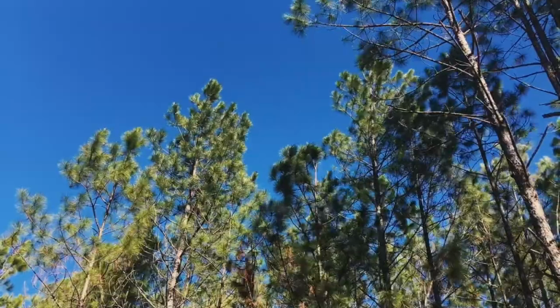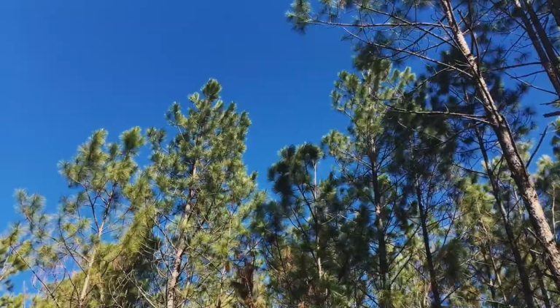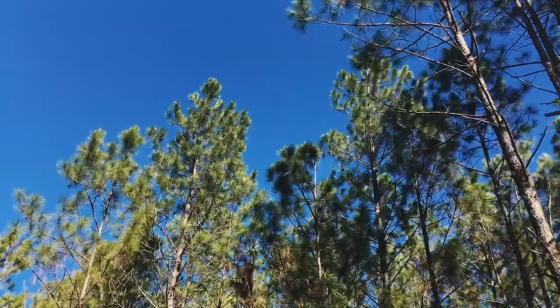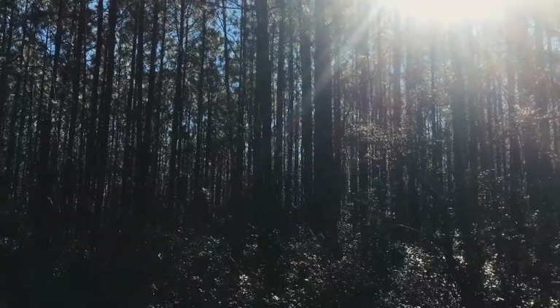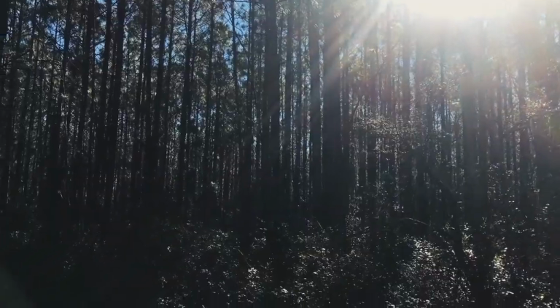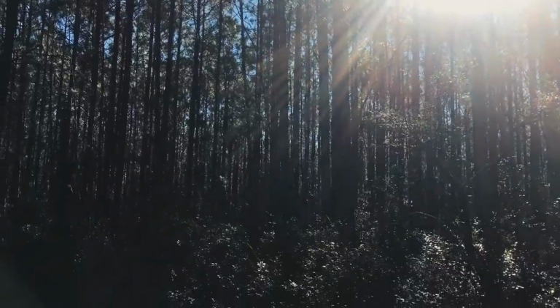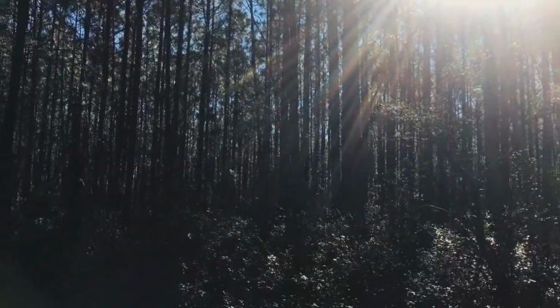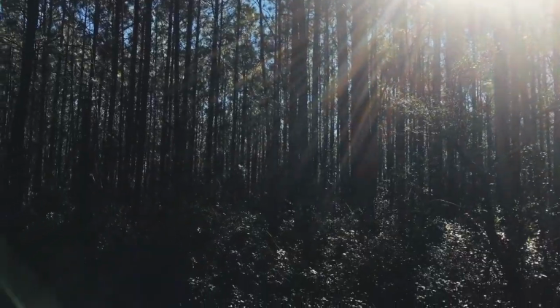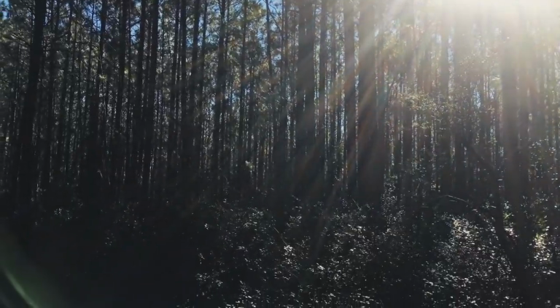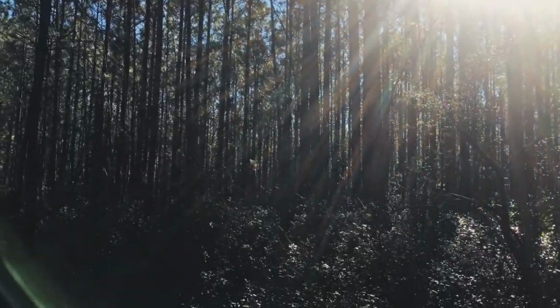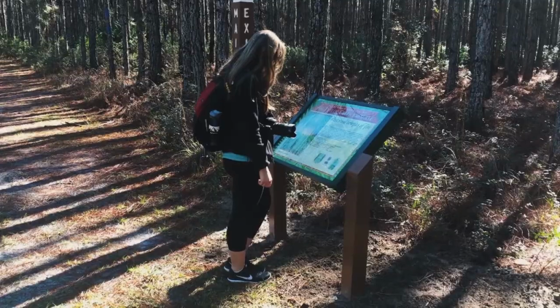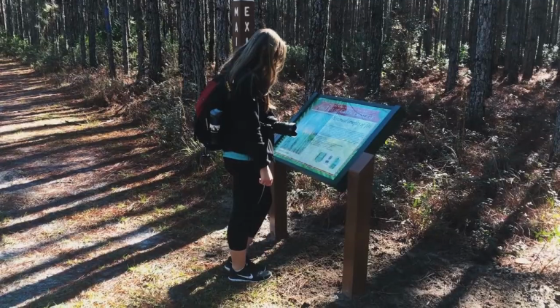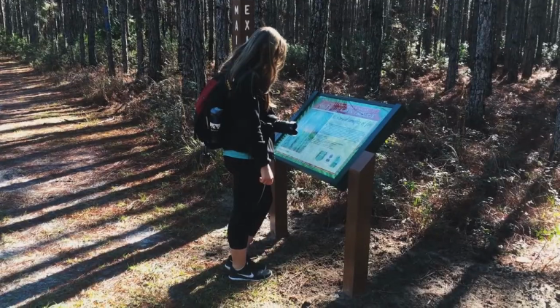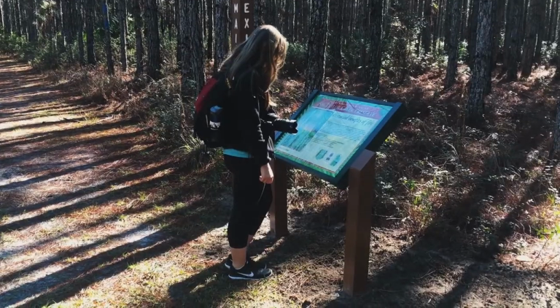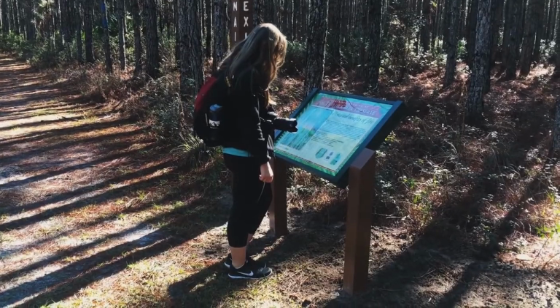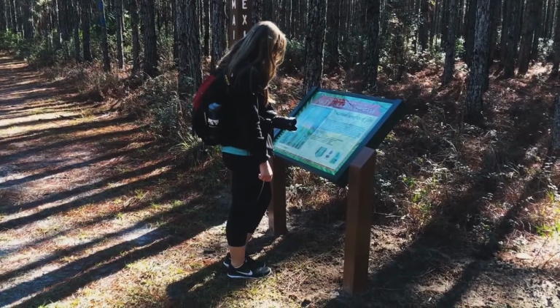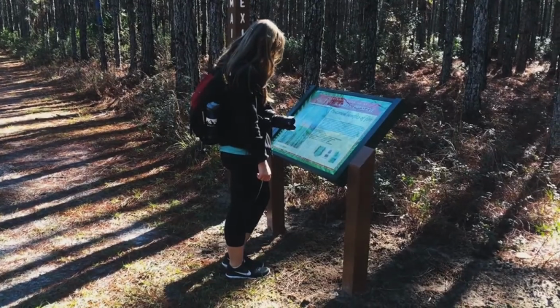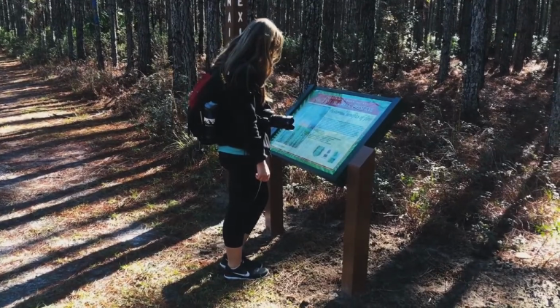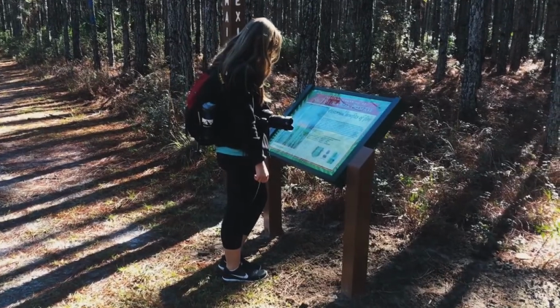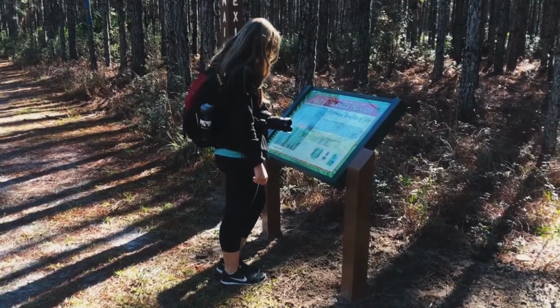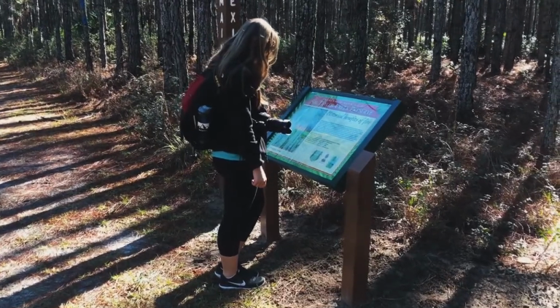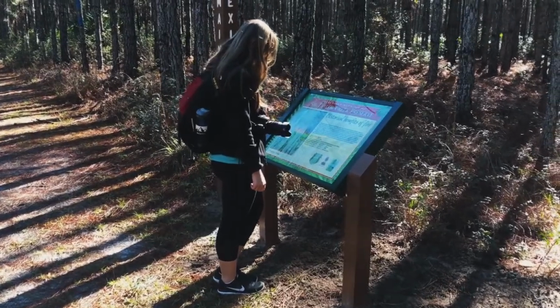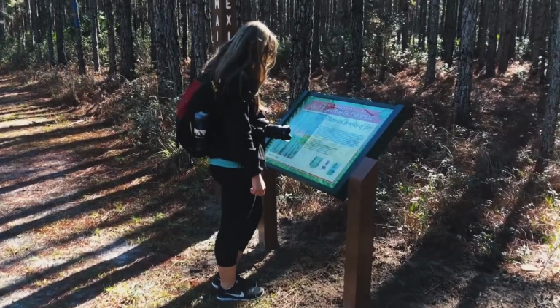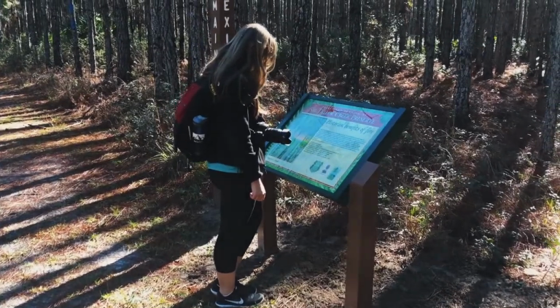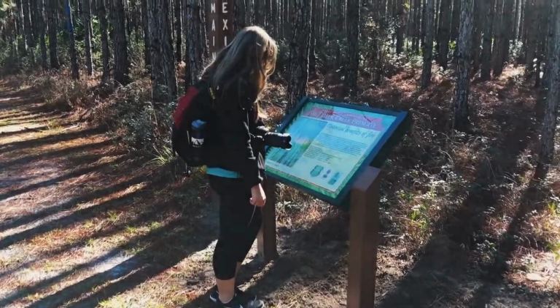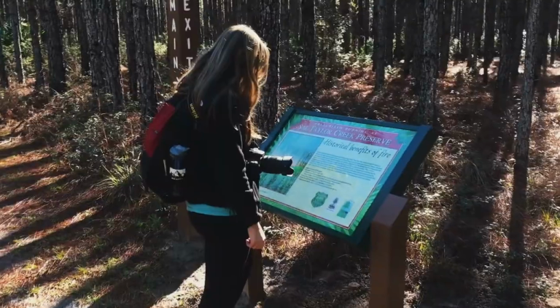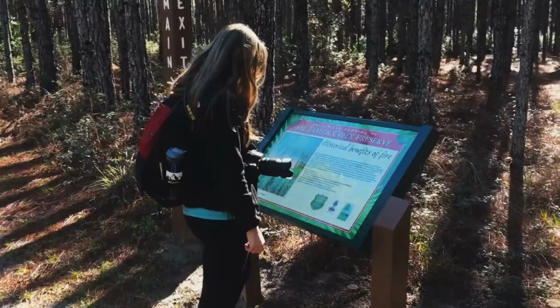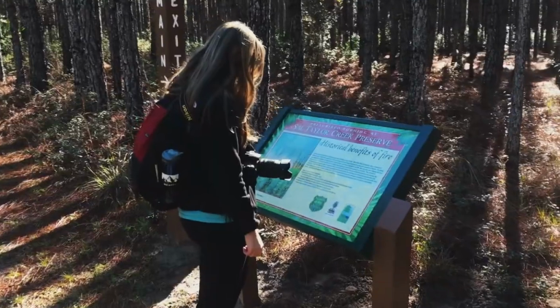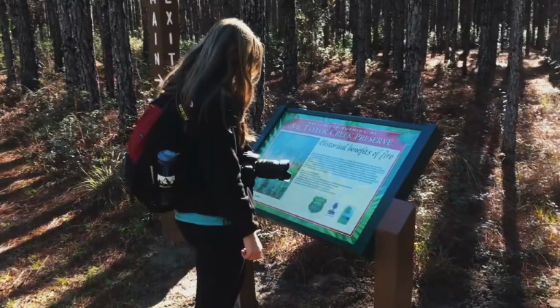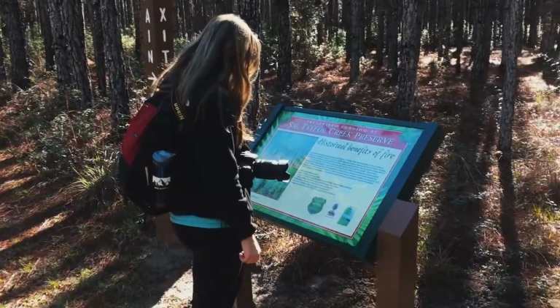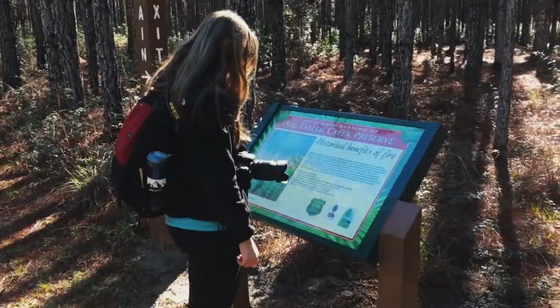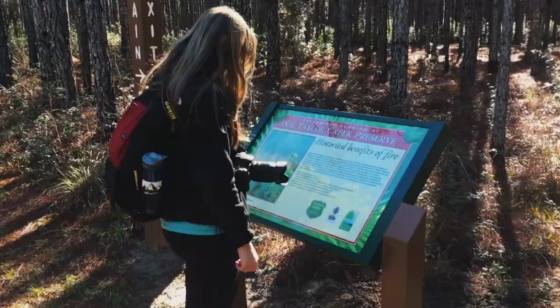The preserve features unpaved multi-use trails for hiking, biking, and horseback riding.